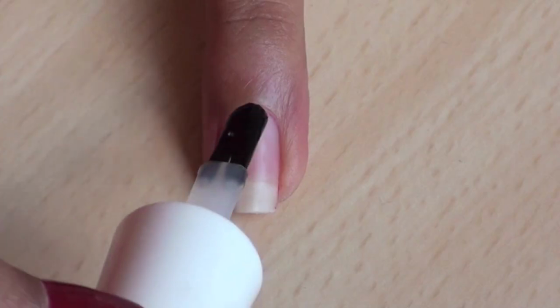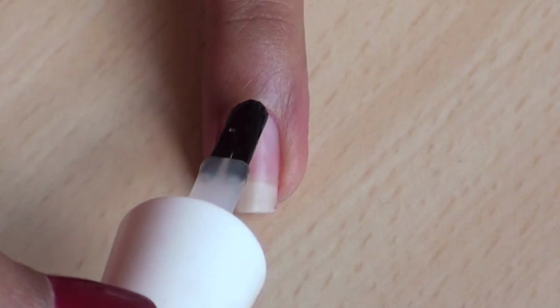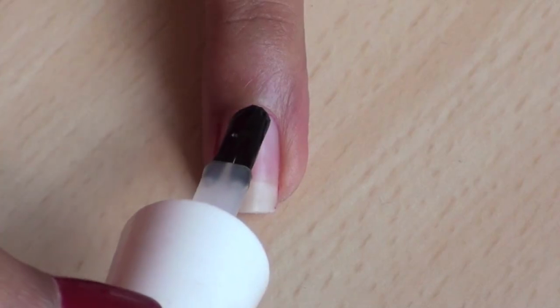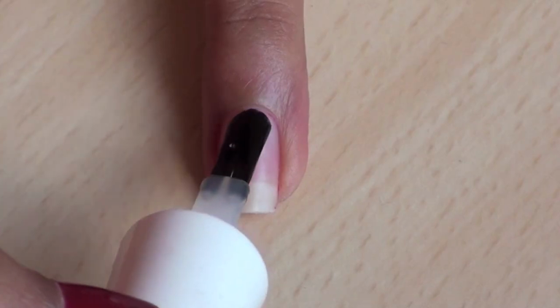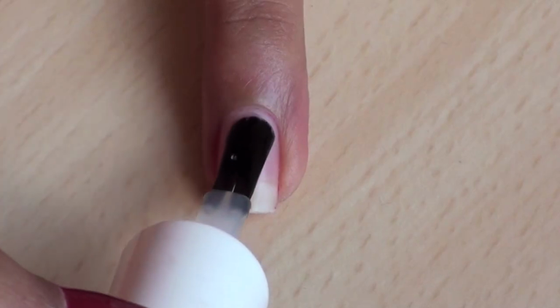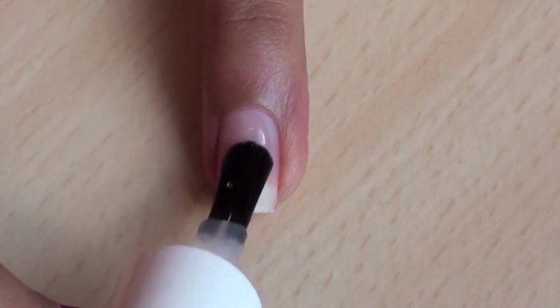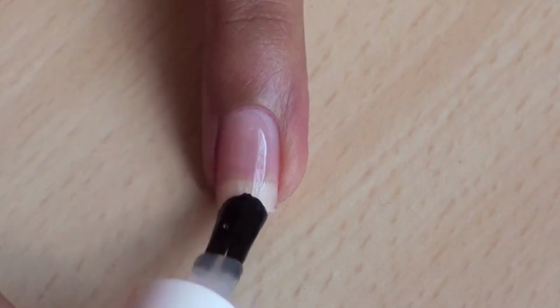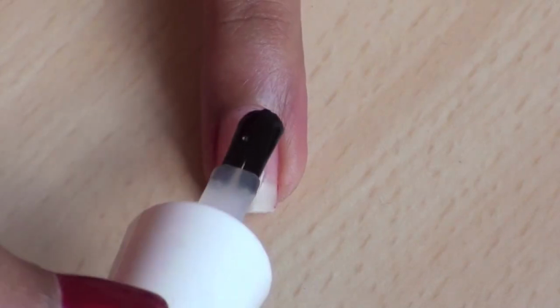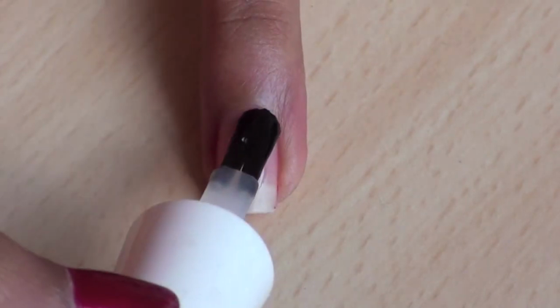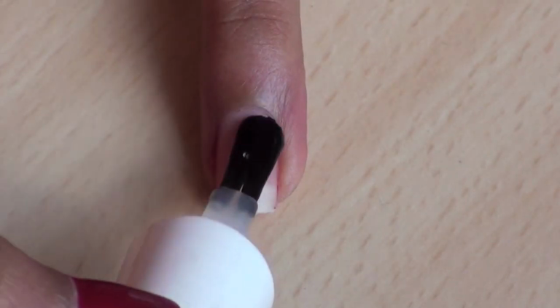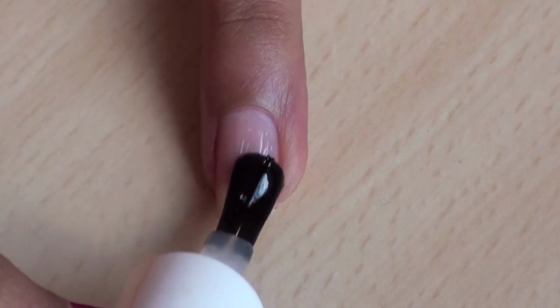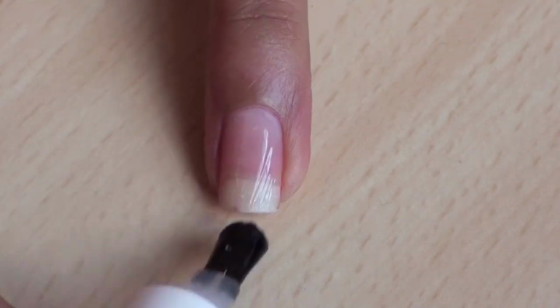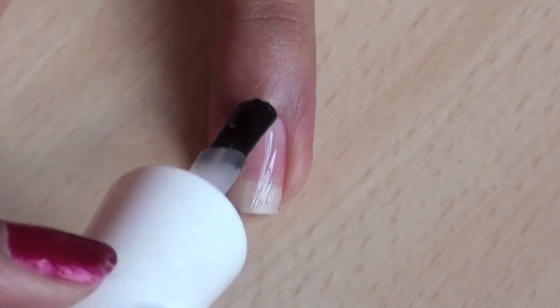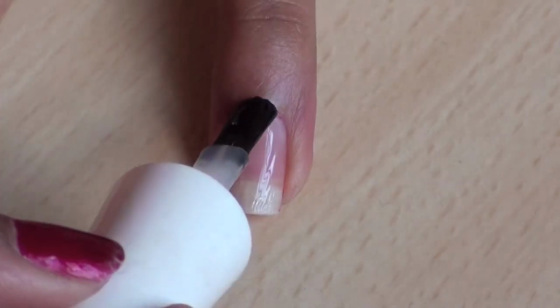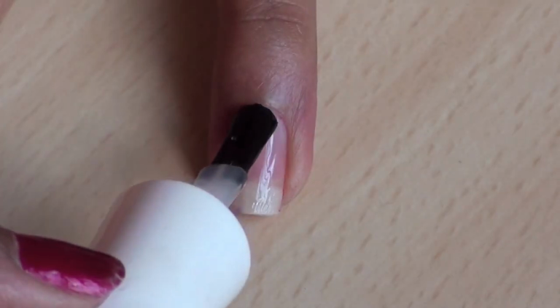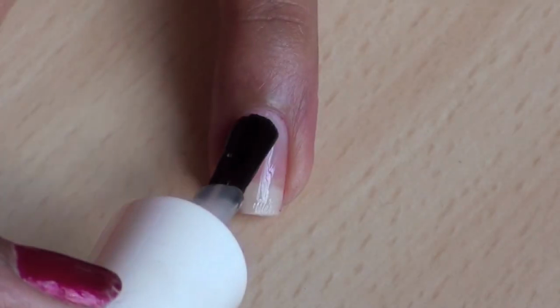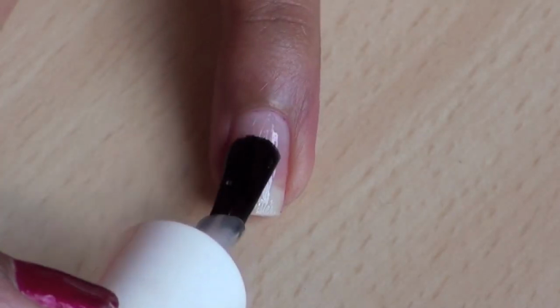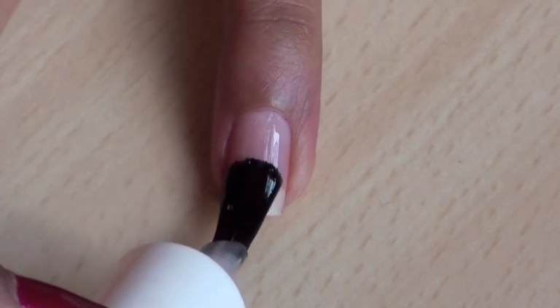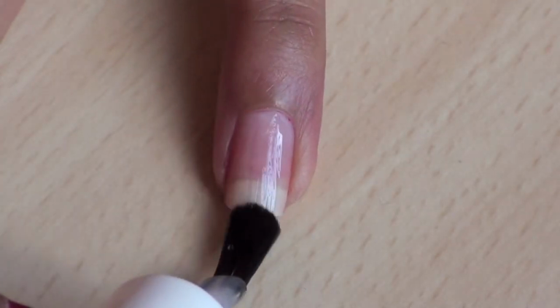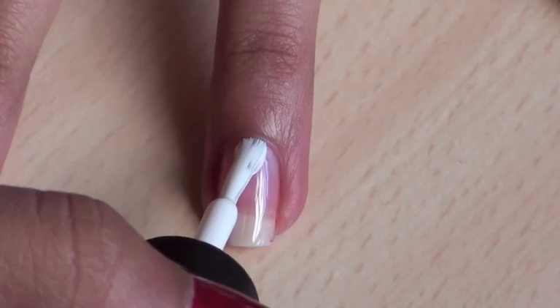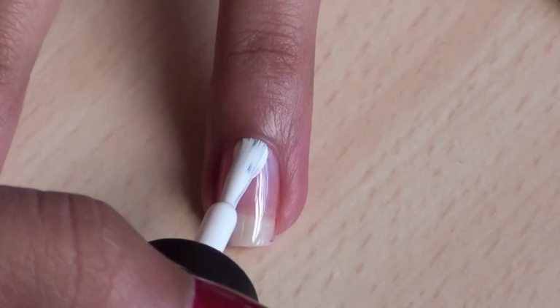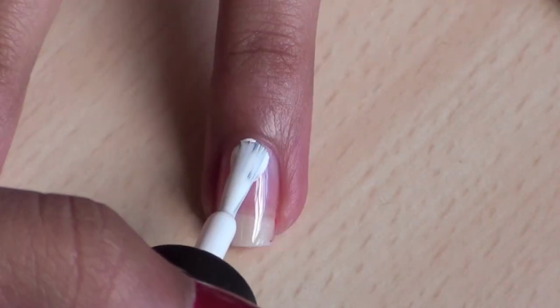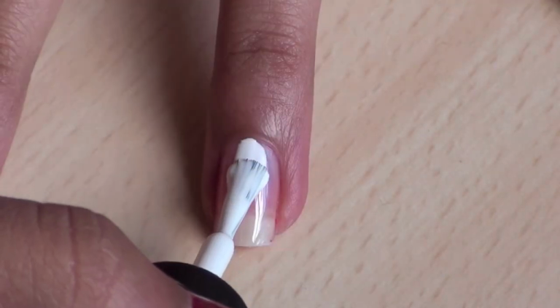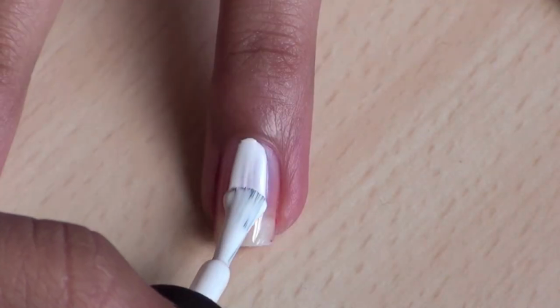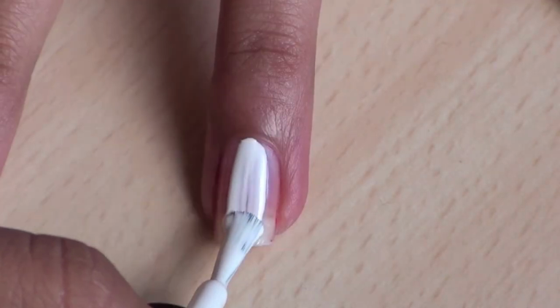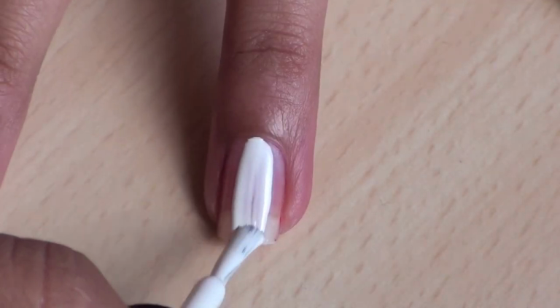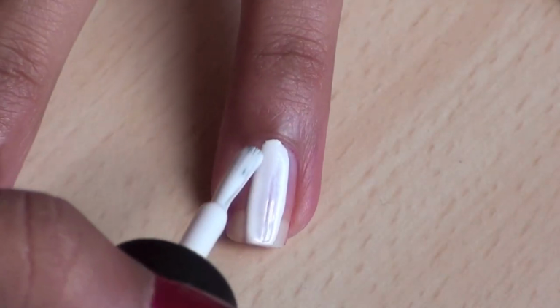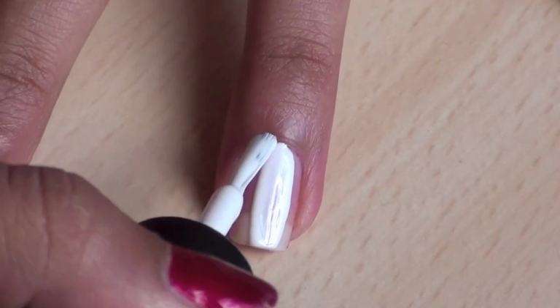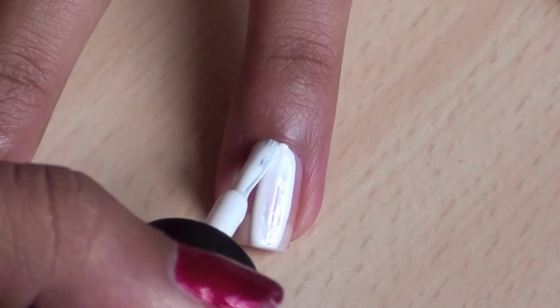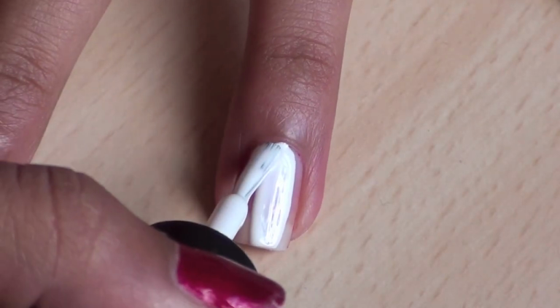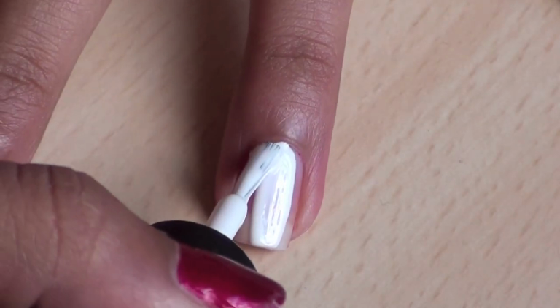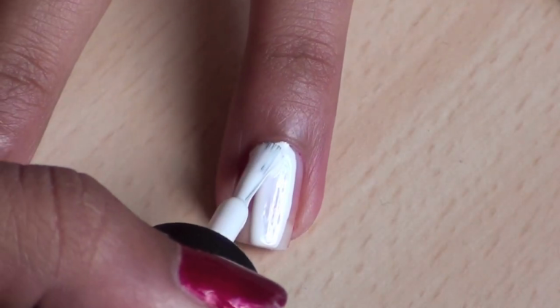First, apply your favorite base coat. Next, paint all of your nails in one coat of white.